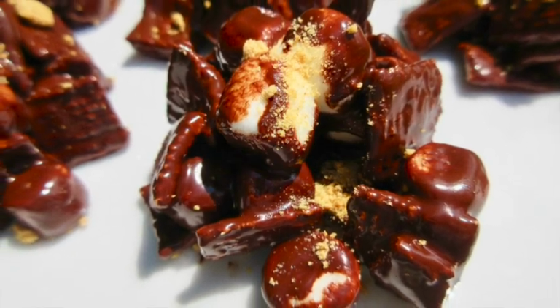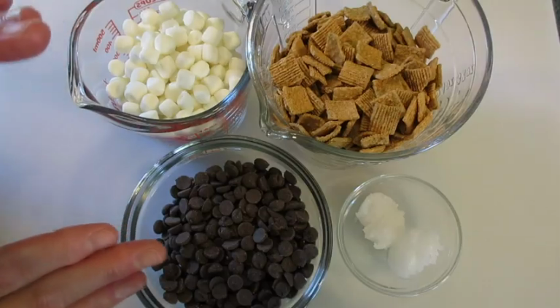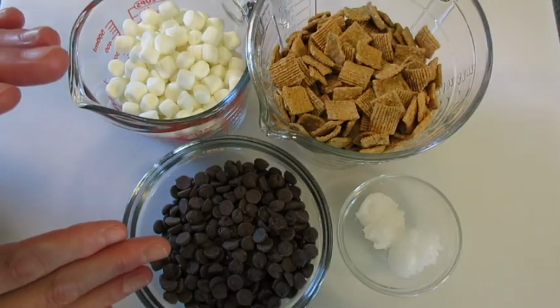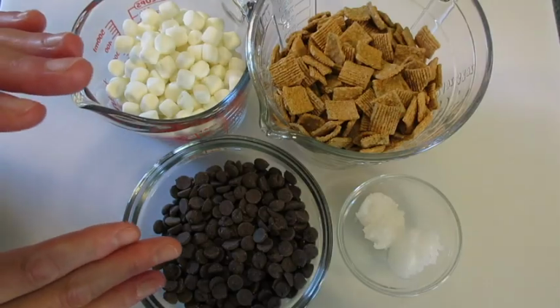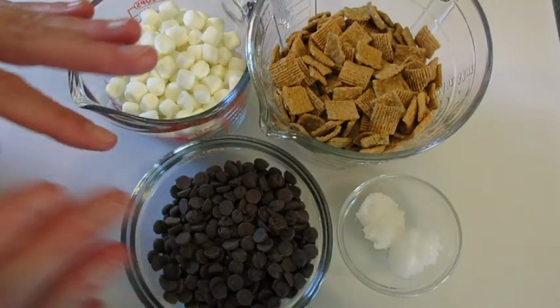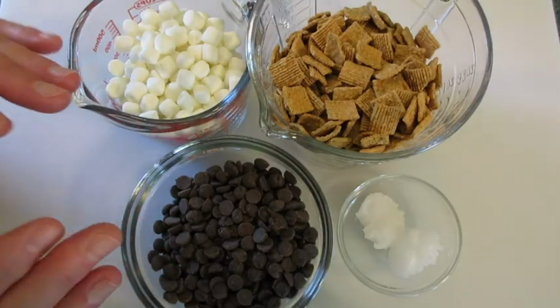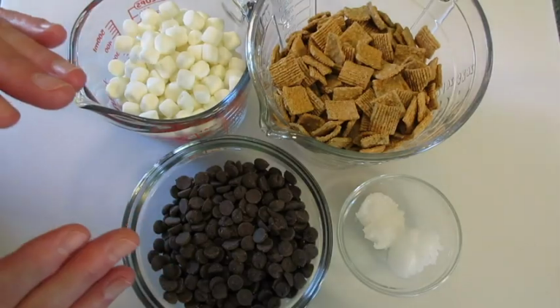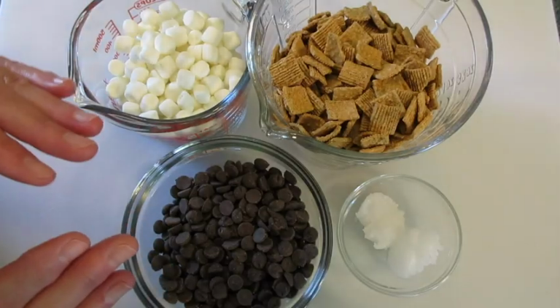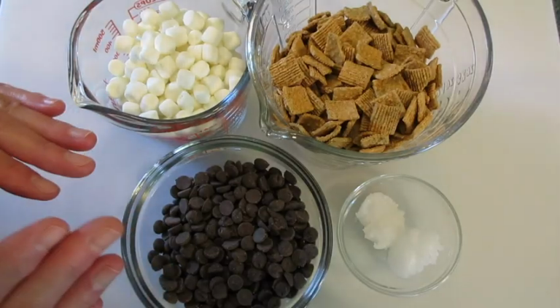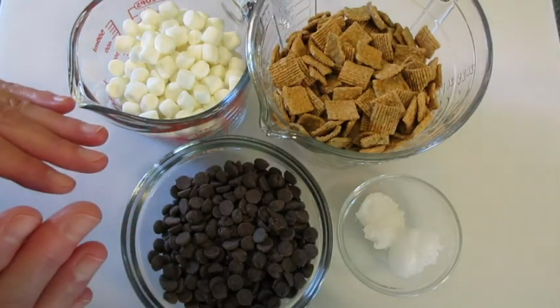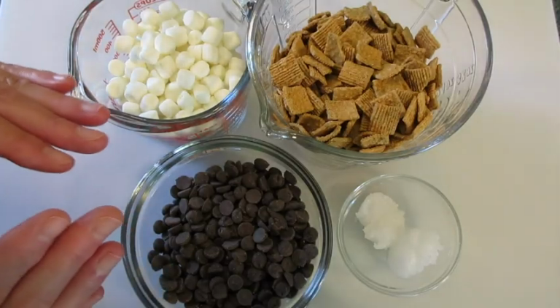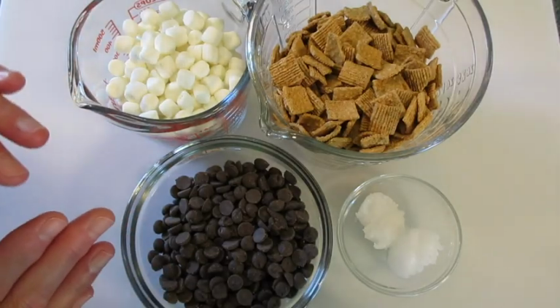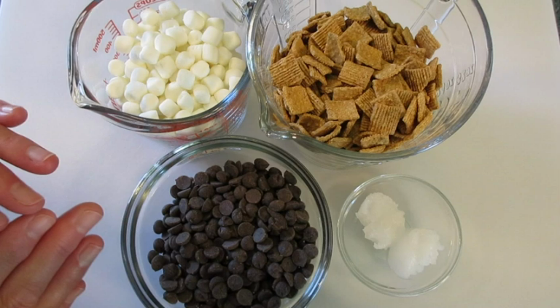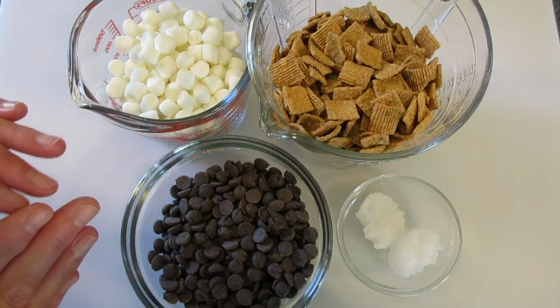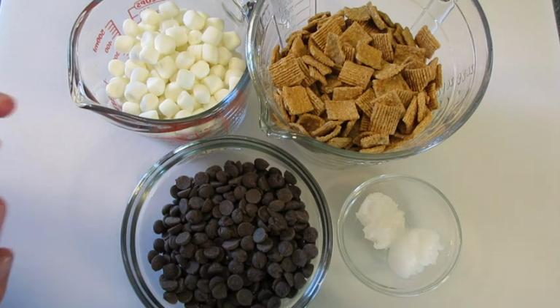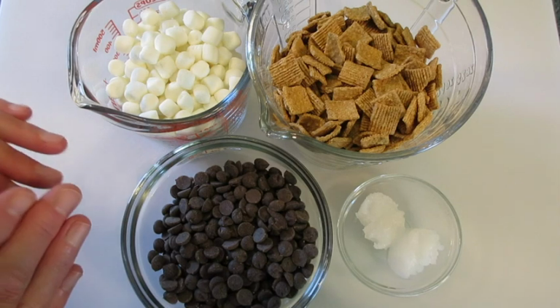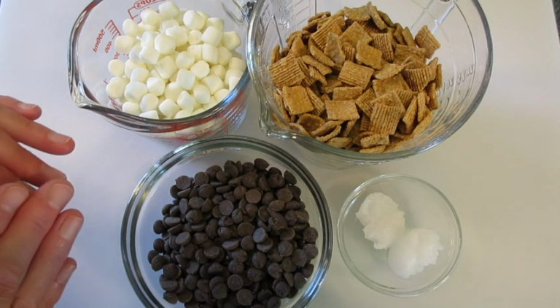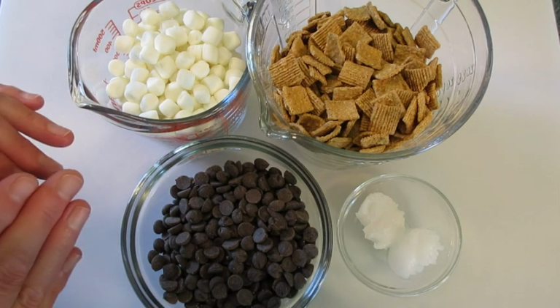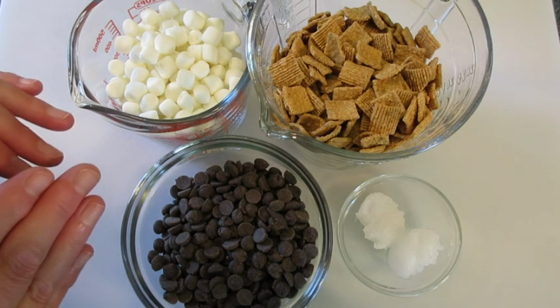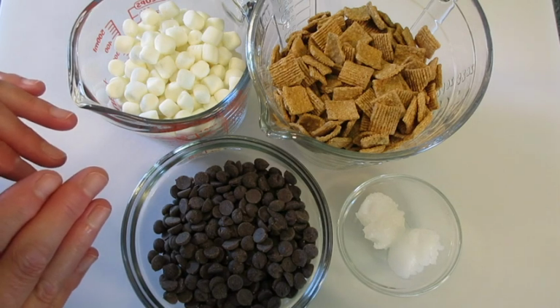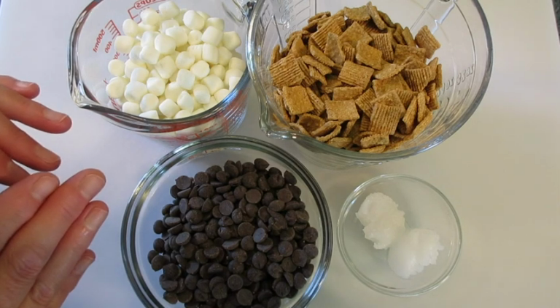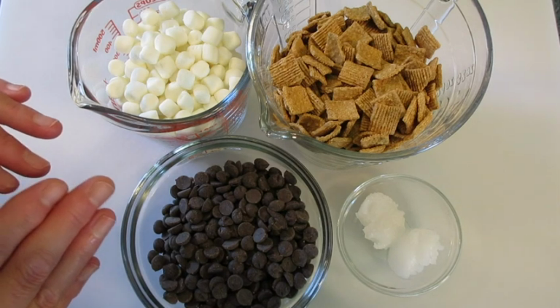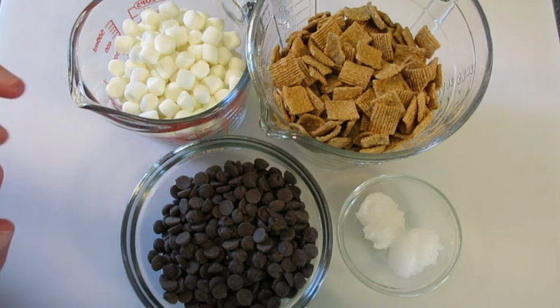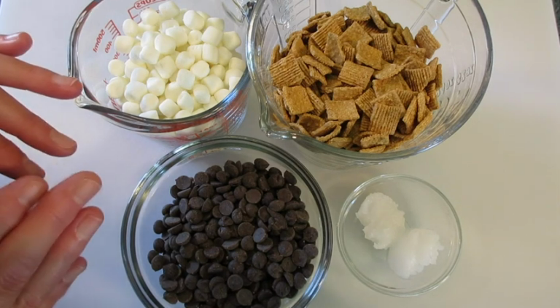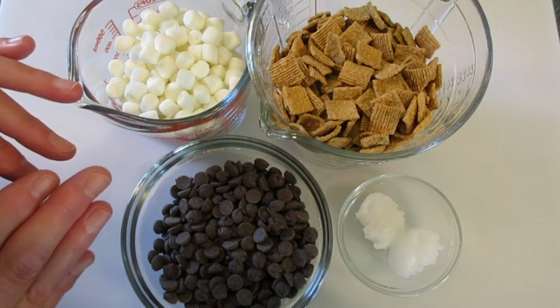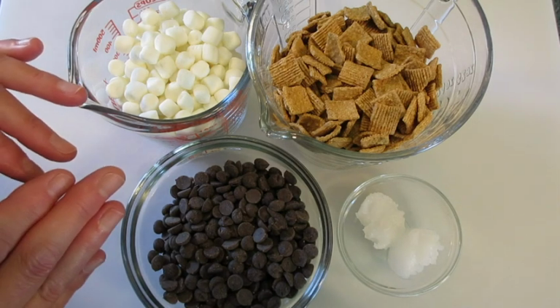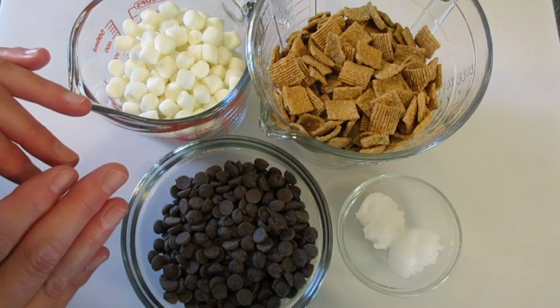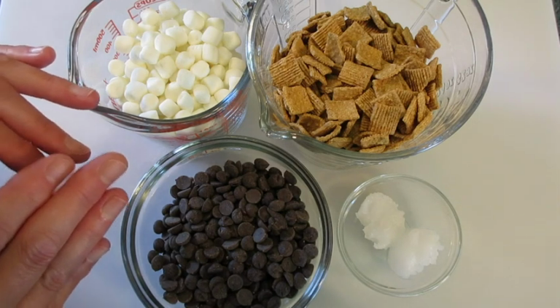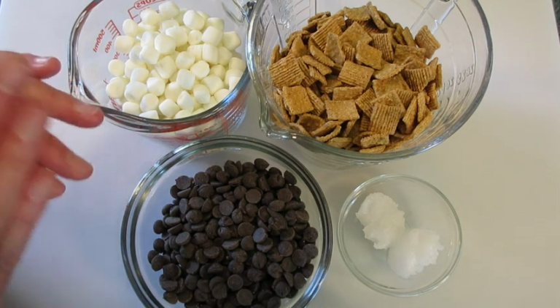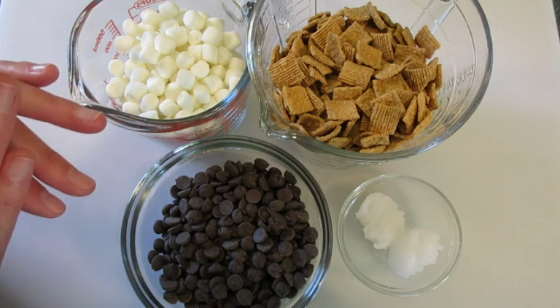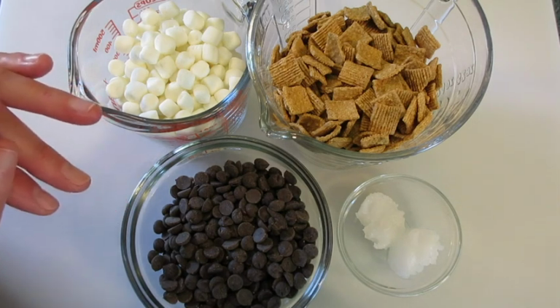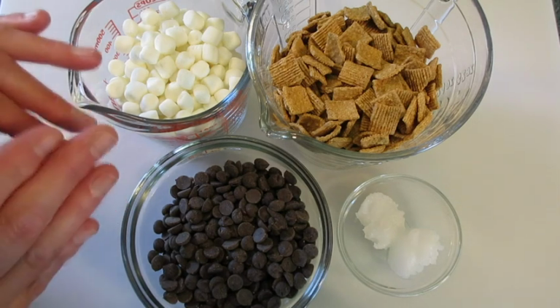Welcome. Deronda here with Foods 101, popping in on your midweek to show you how to make these s'mores treats.